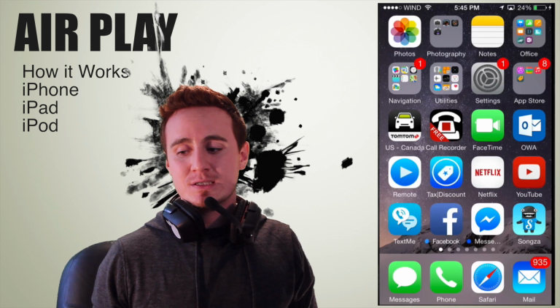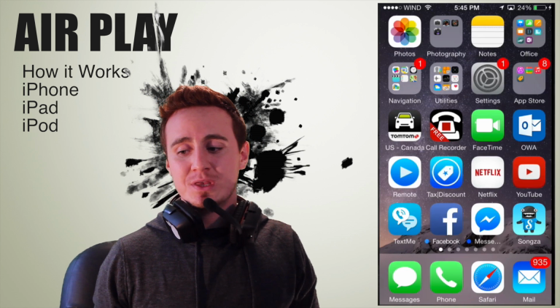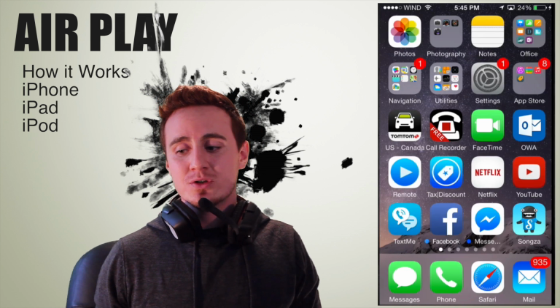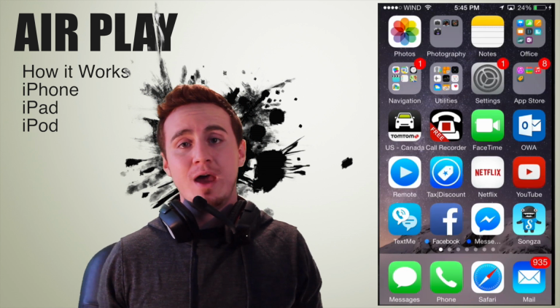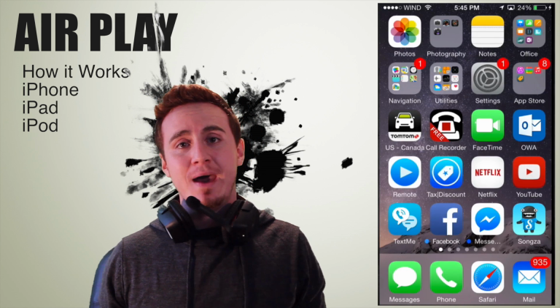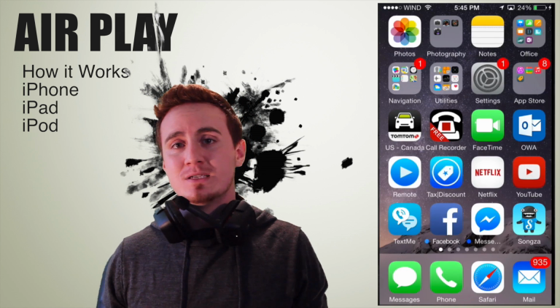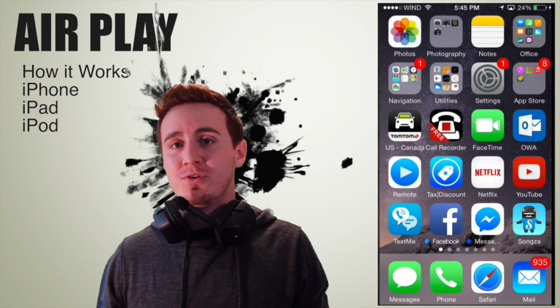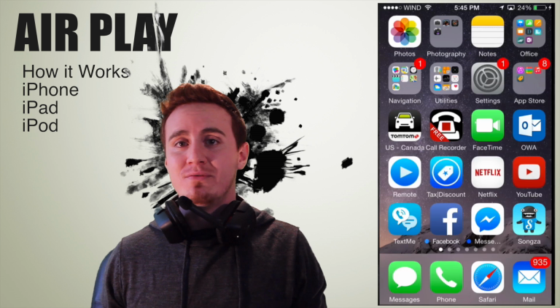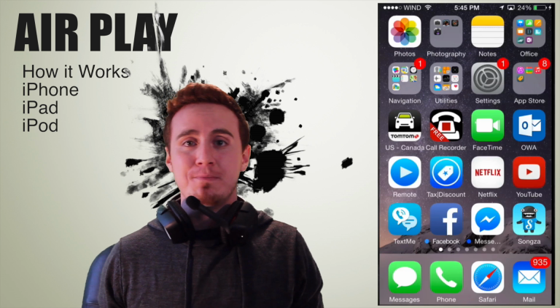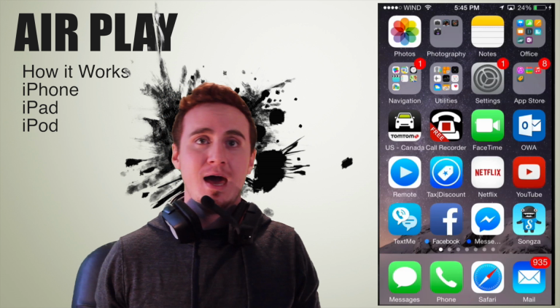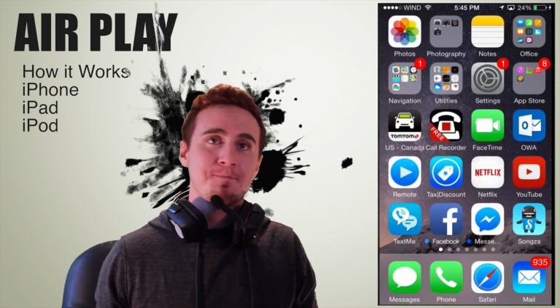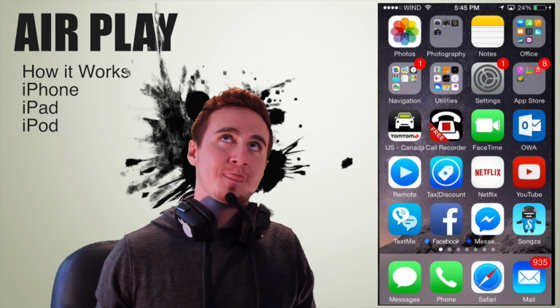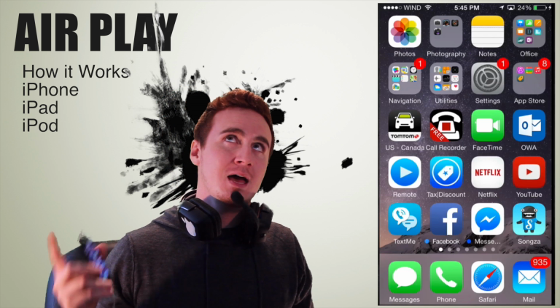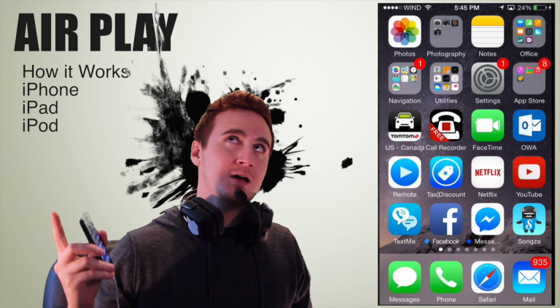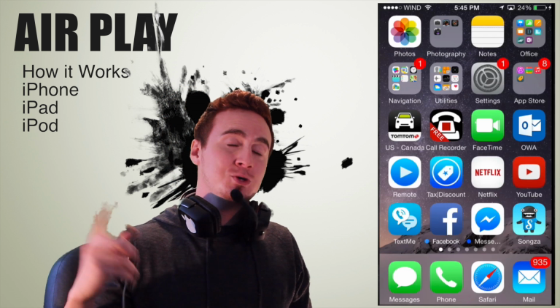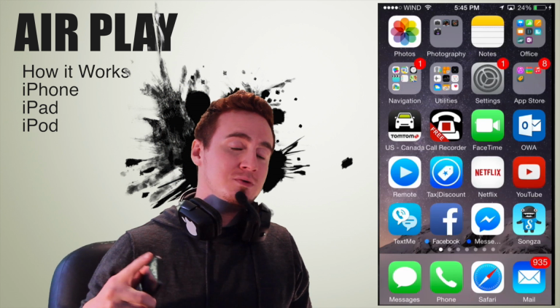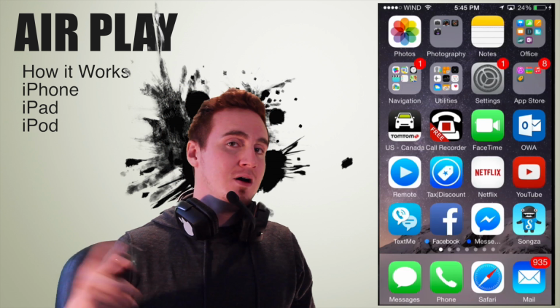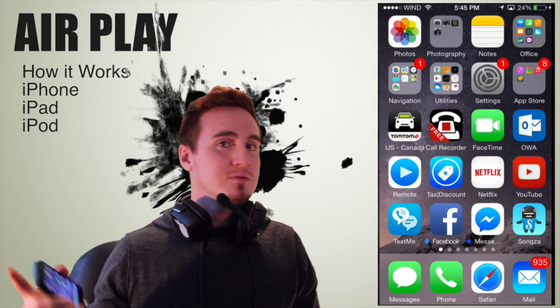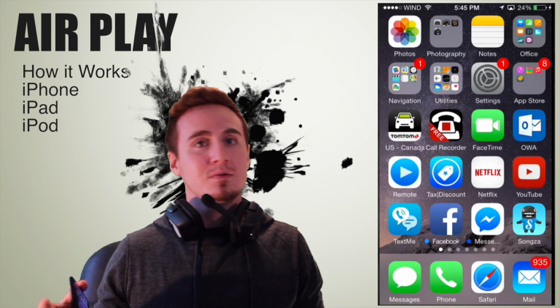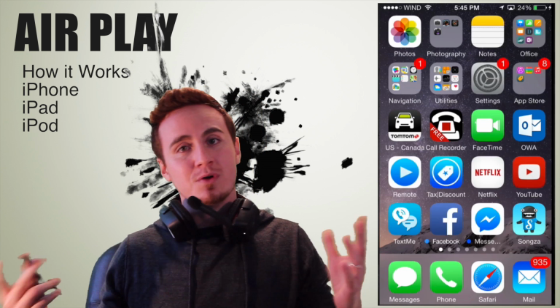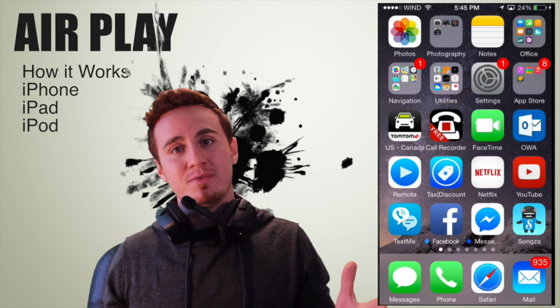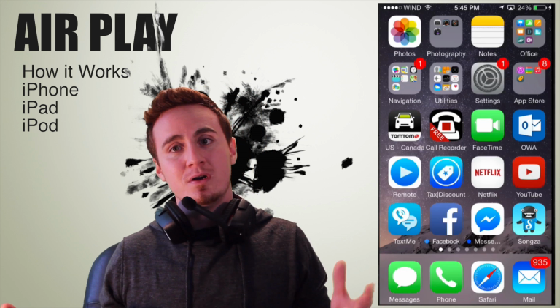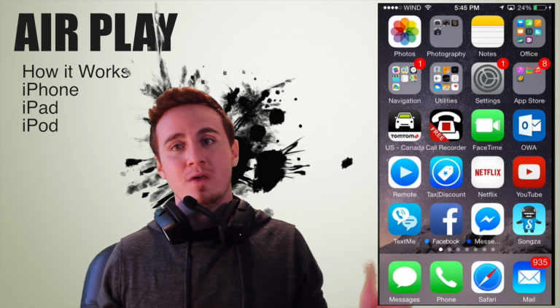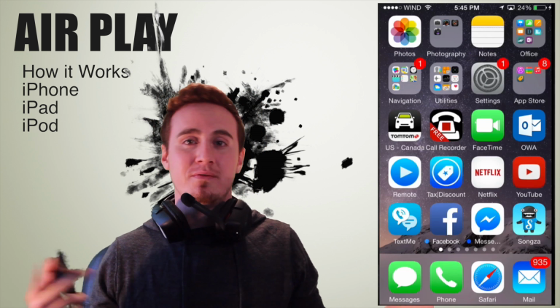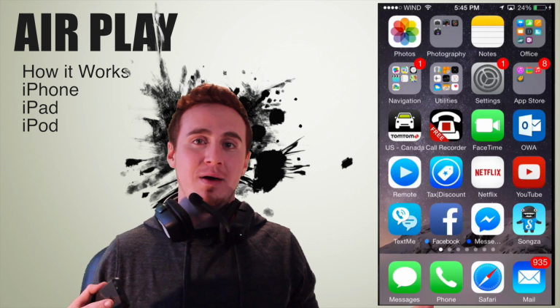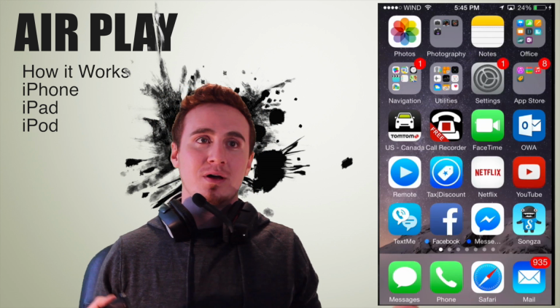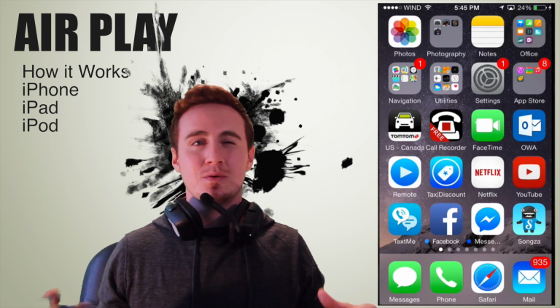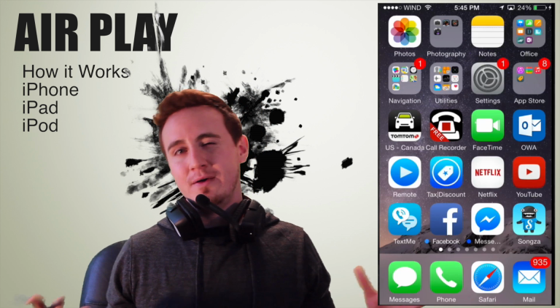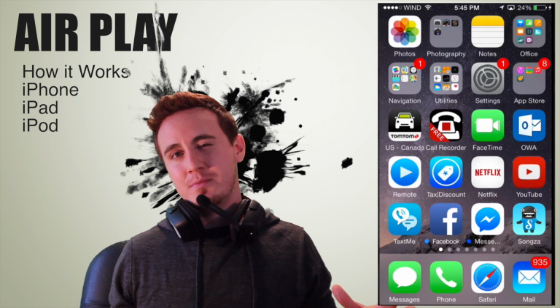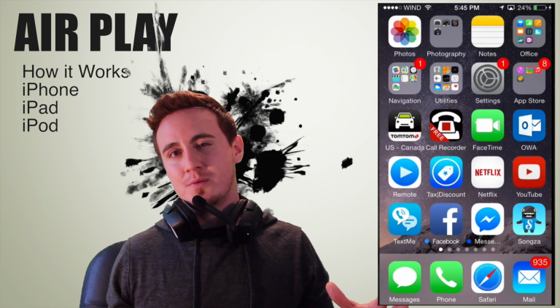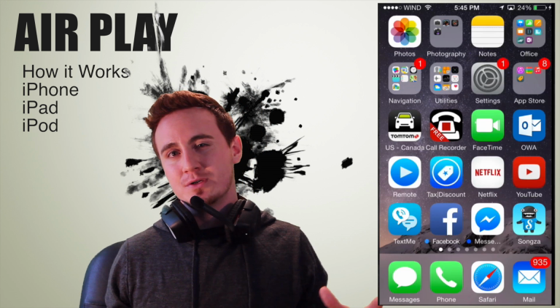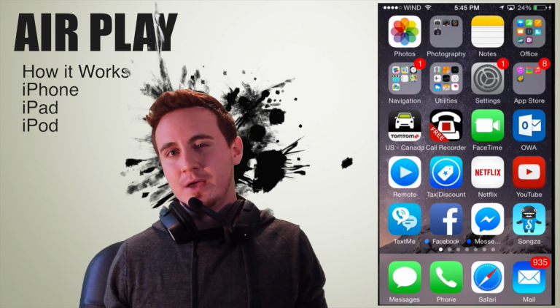Same thing goes for iPads. If you have an iPad 2 and on, you will have the mirror. If you have an iPad 1, you won't have a mirror option.